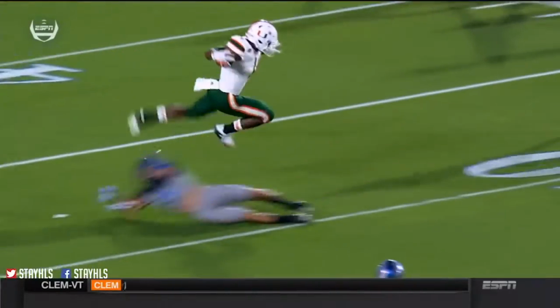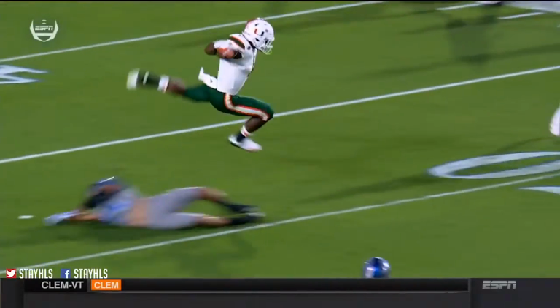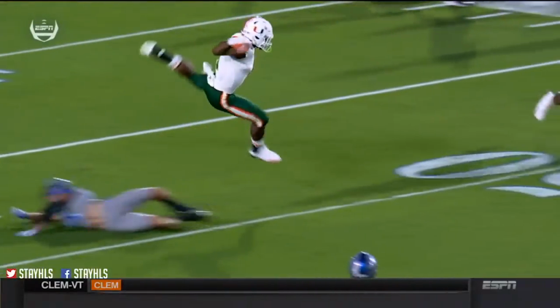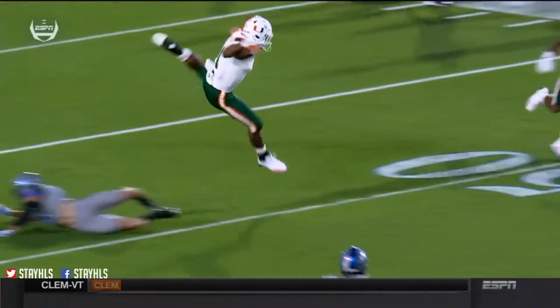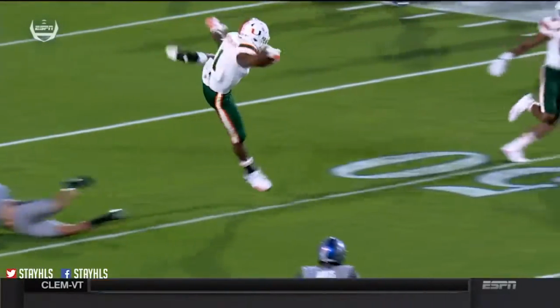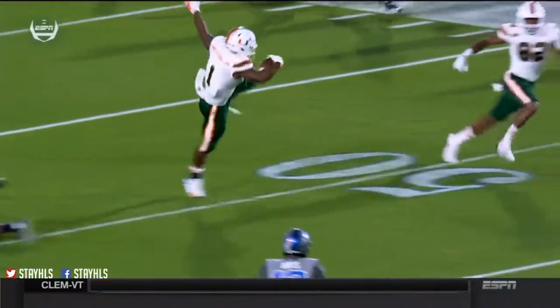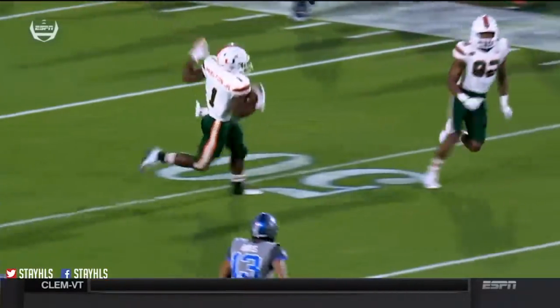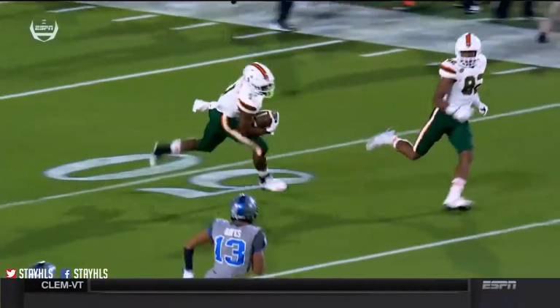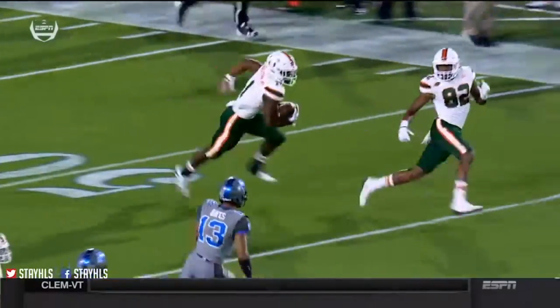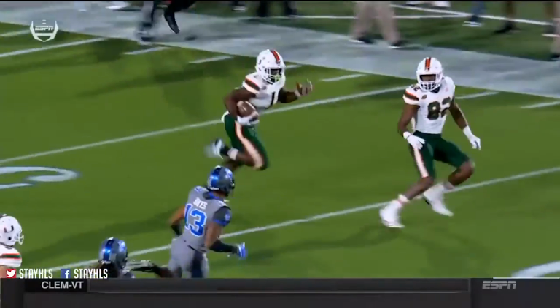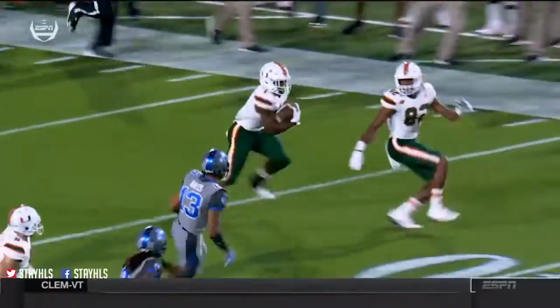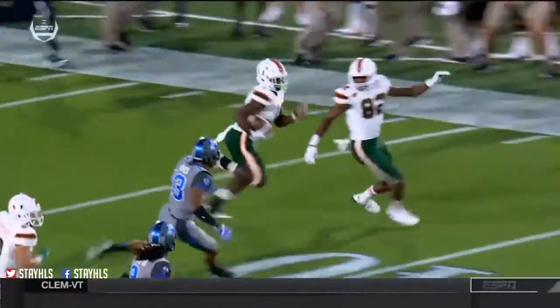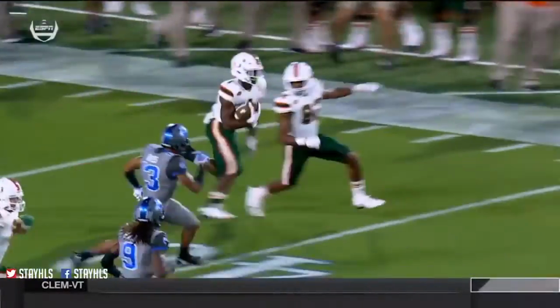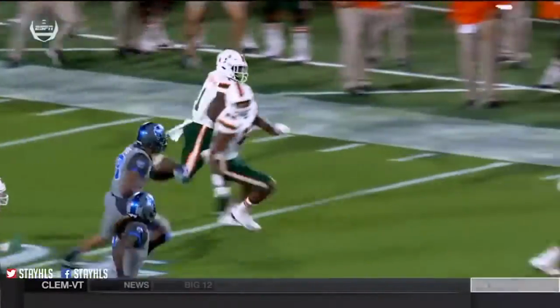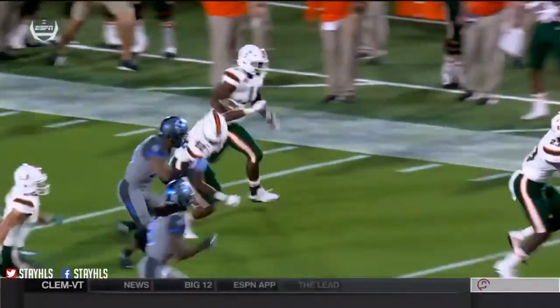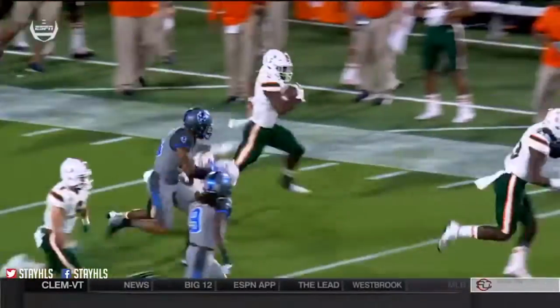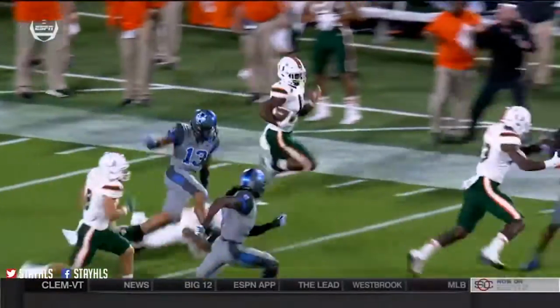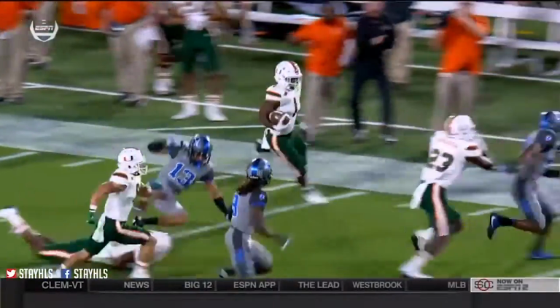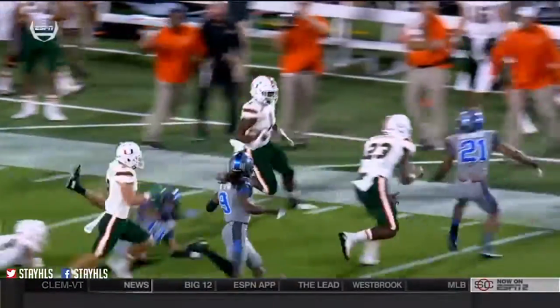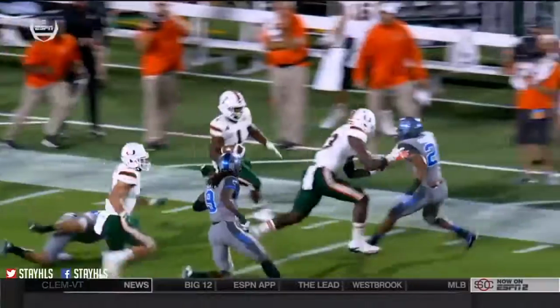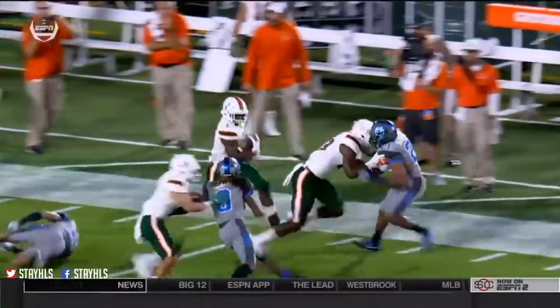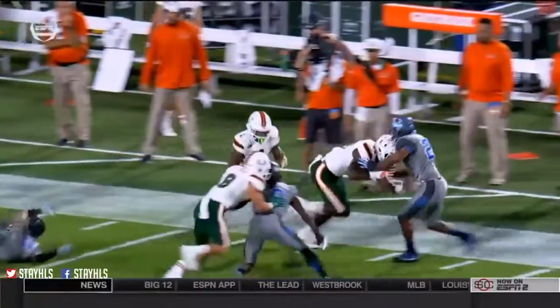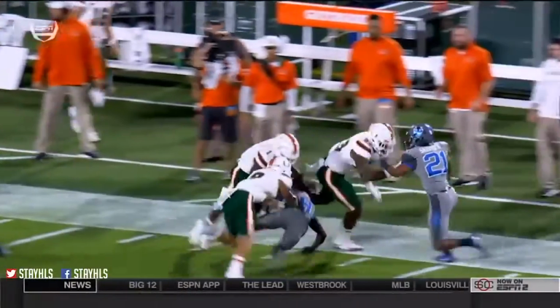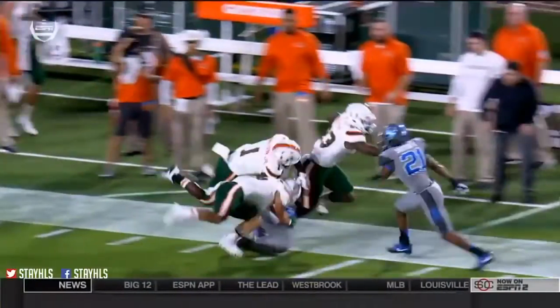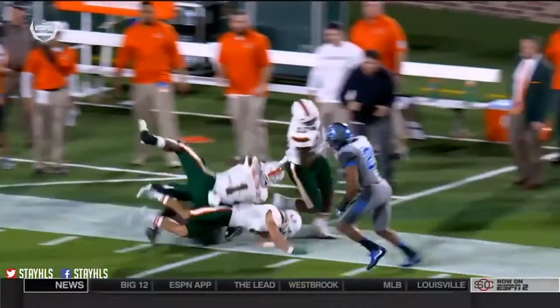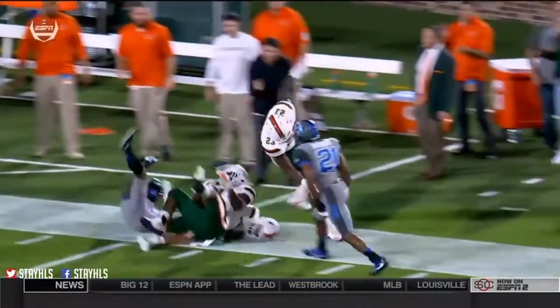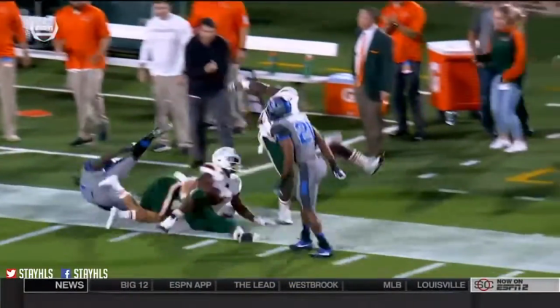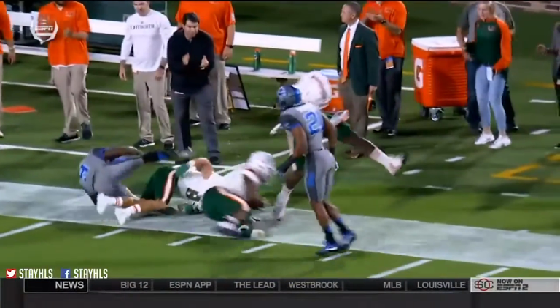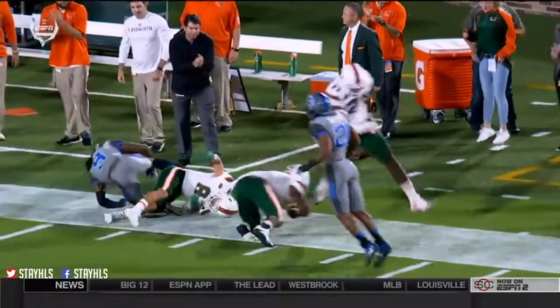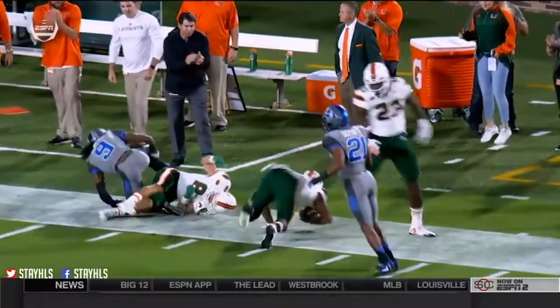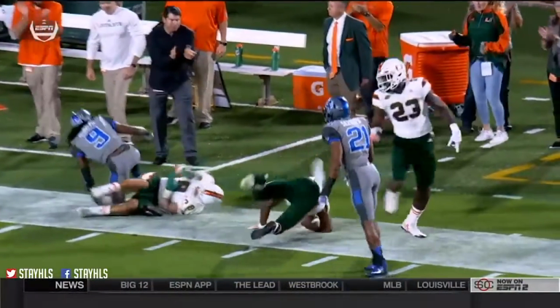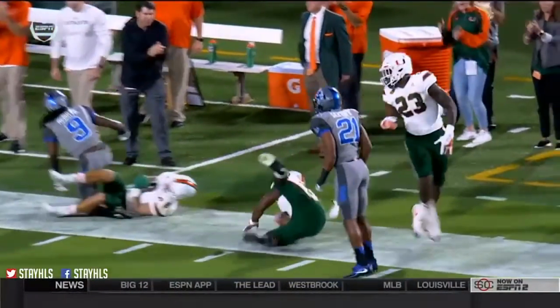We have a Duke player down — as a matter of fact, following that 39-yard gain — that's number 13, Jordan Hayes. A Richards sophomore.